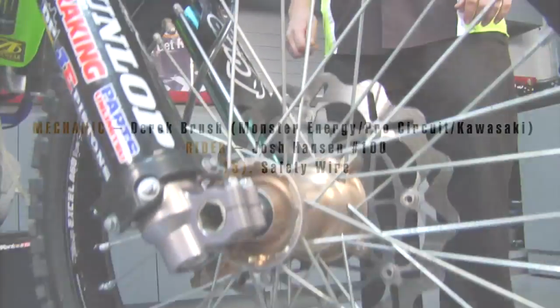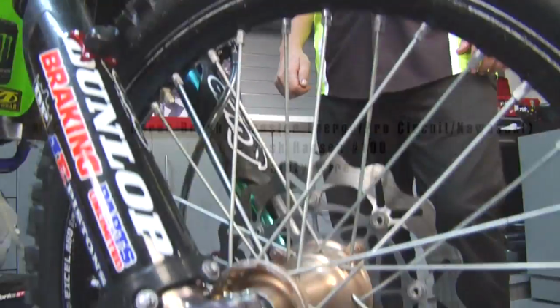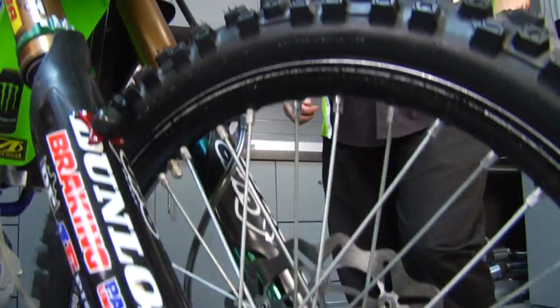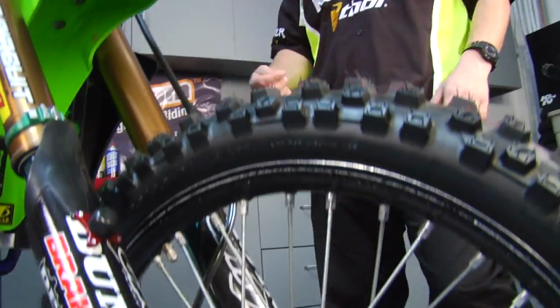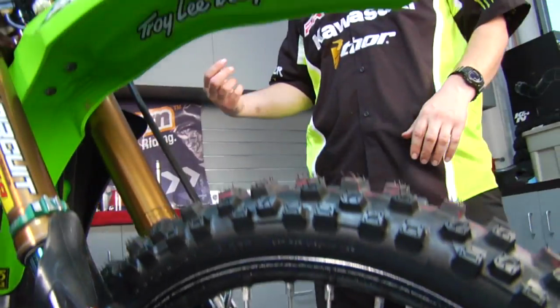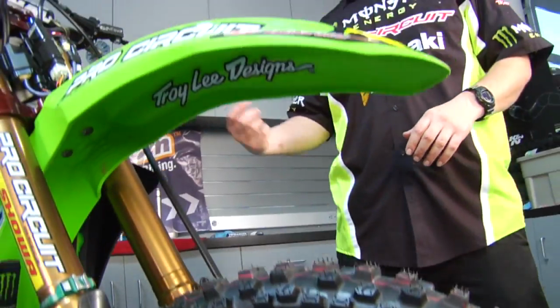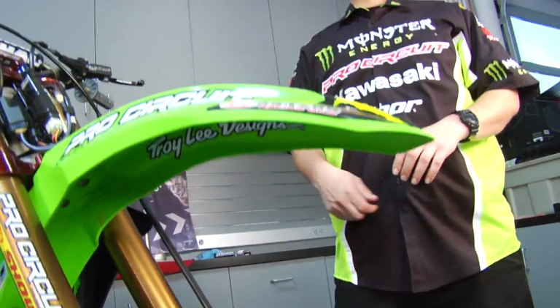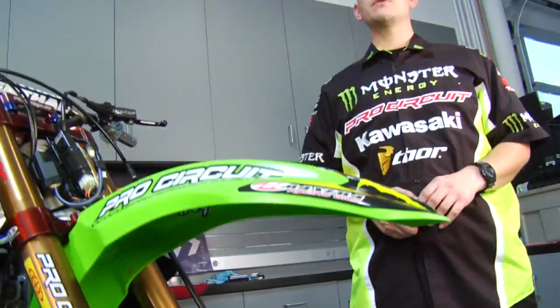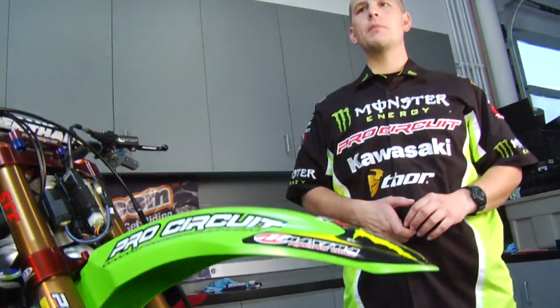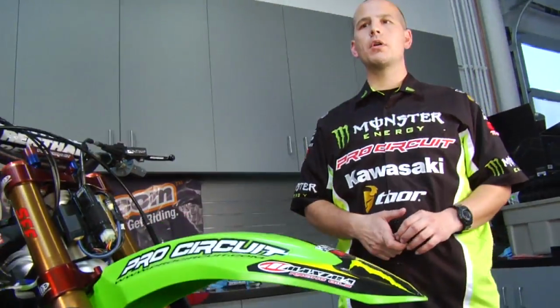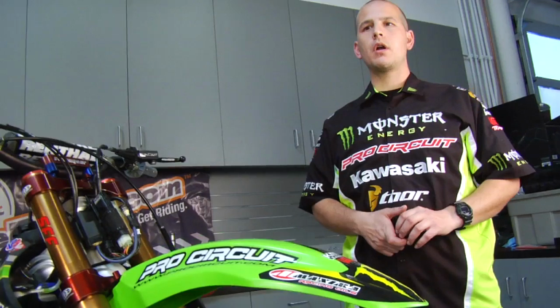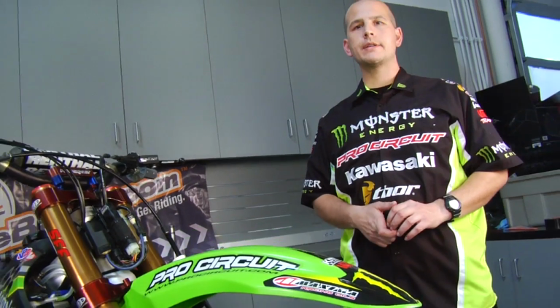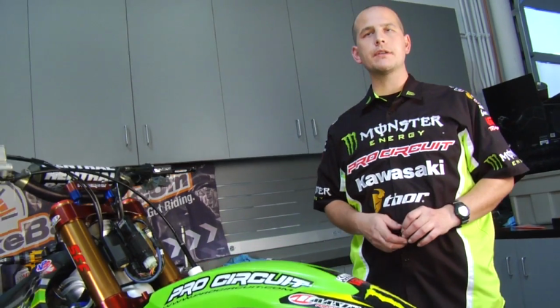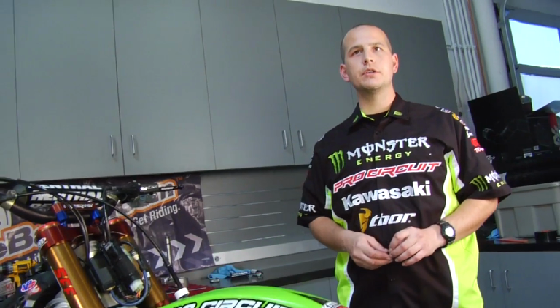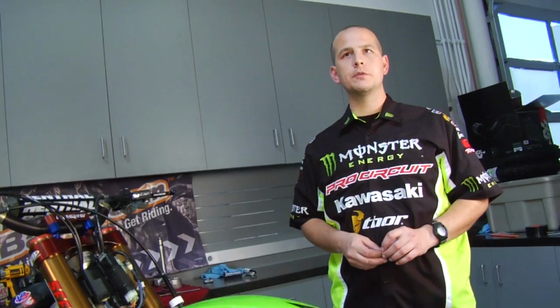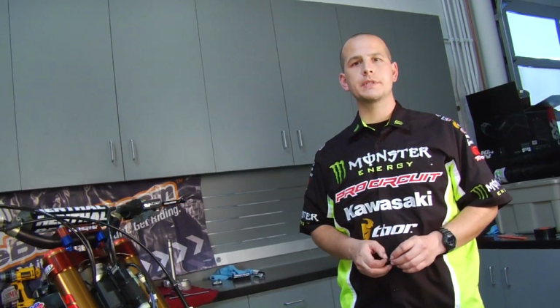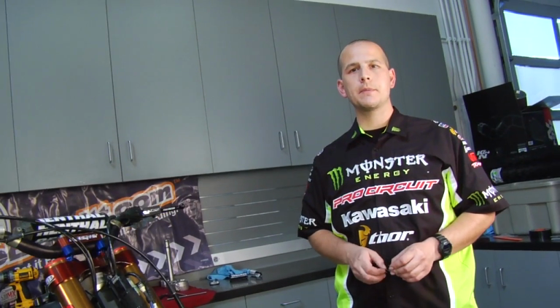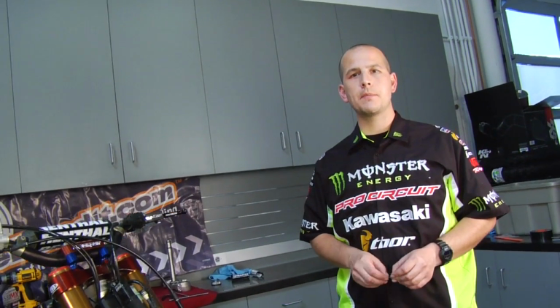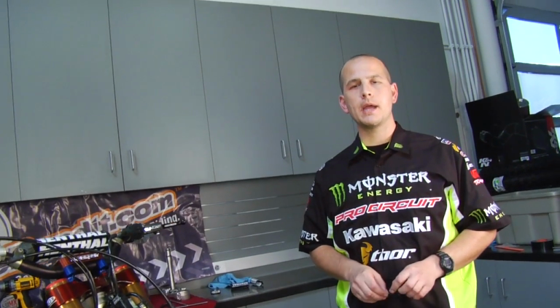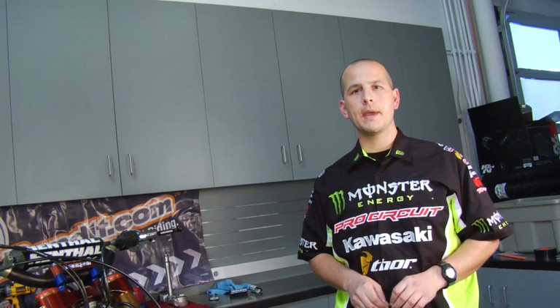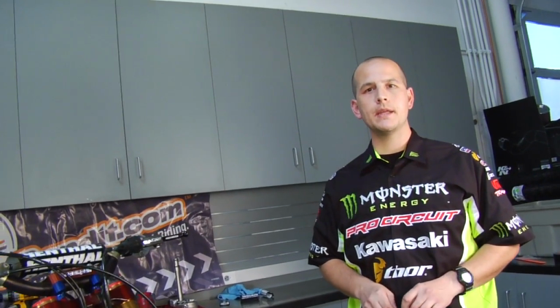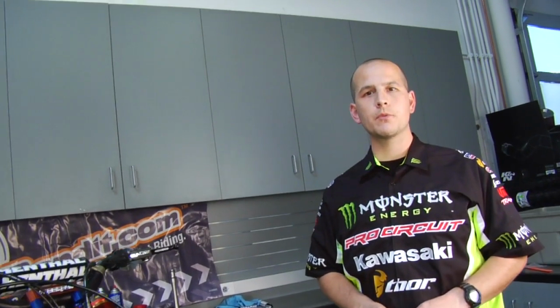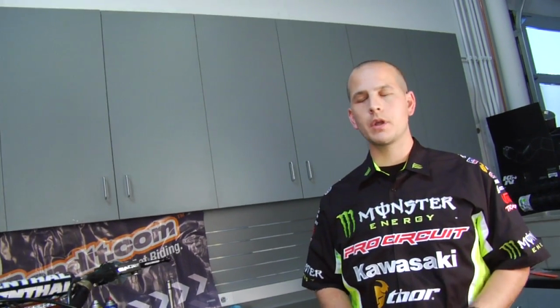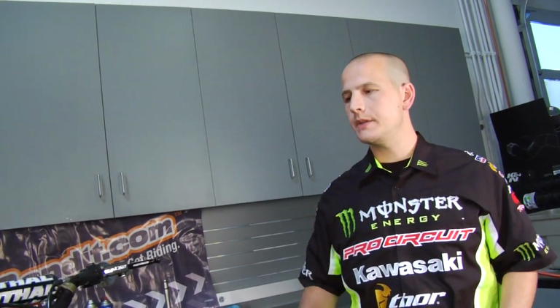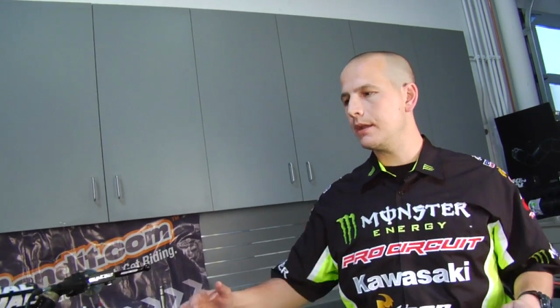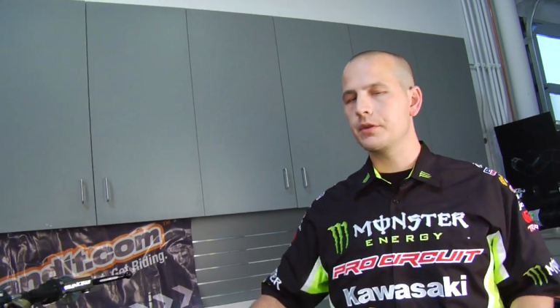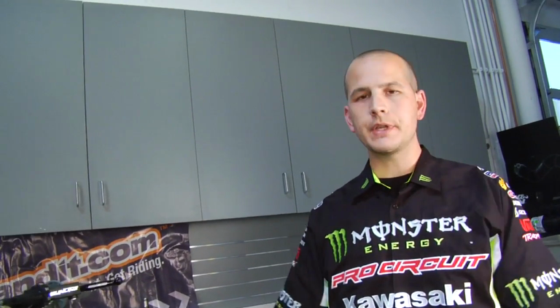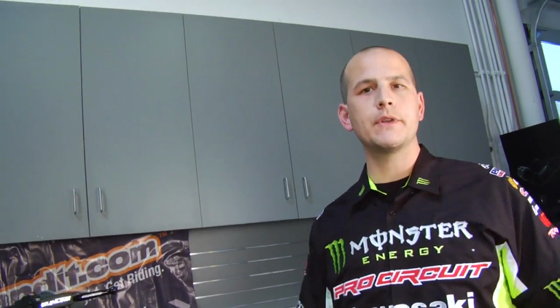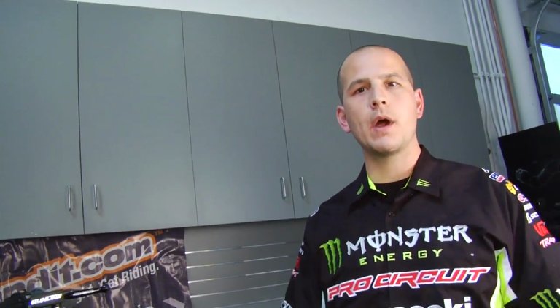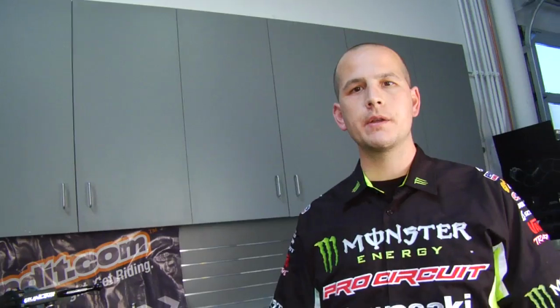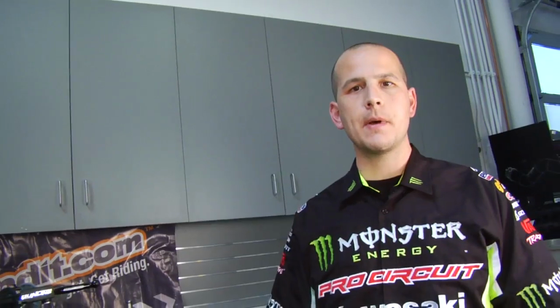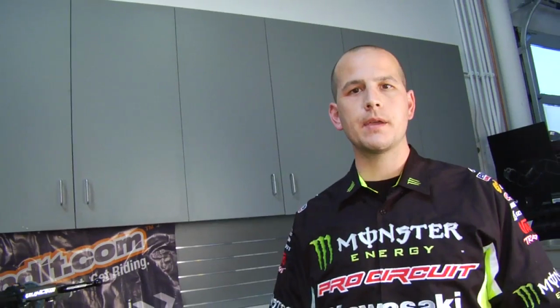All right, so for our next Transworld Motocross how-to's presented by Bike Bandit, we're going to take you through safety wiring the bike.